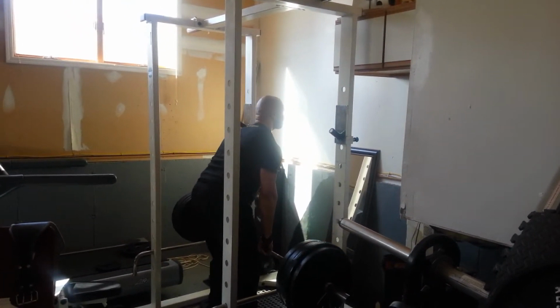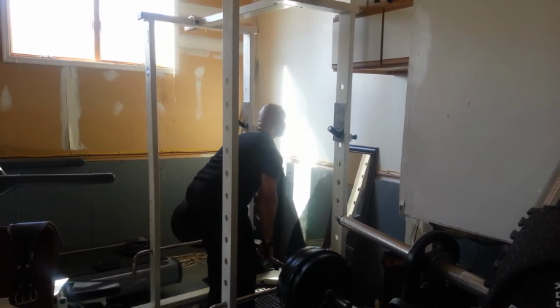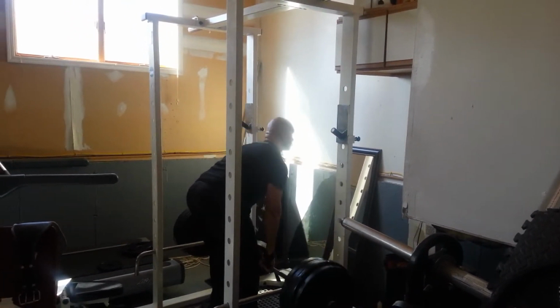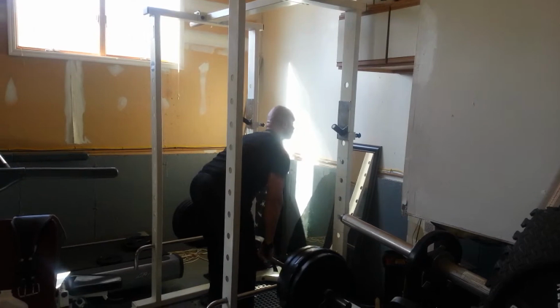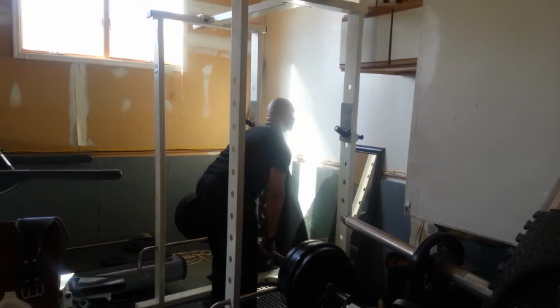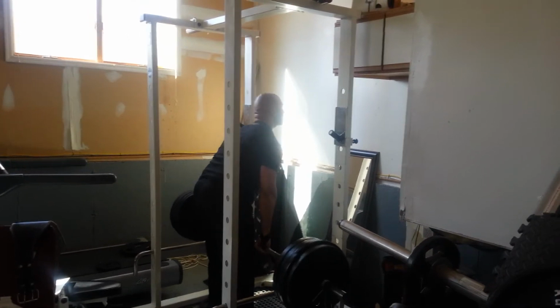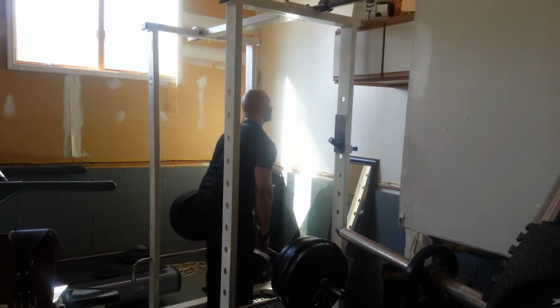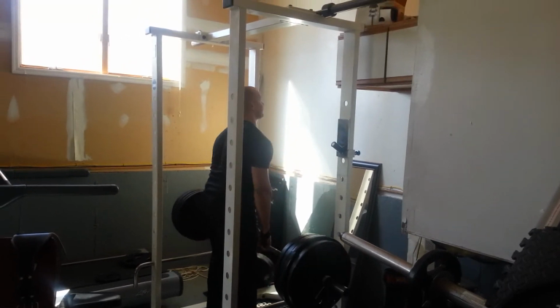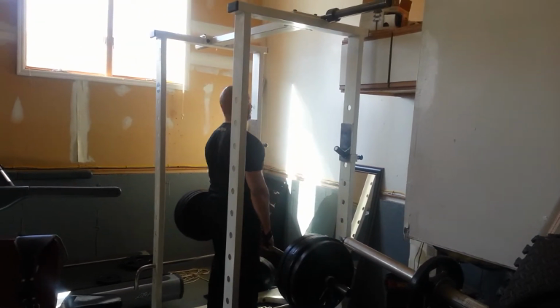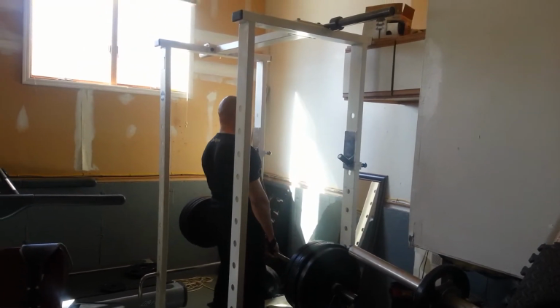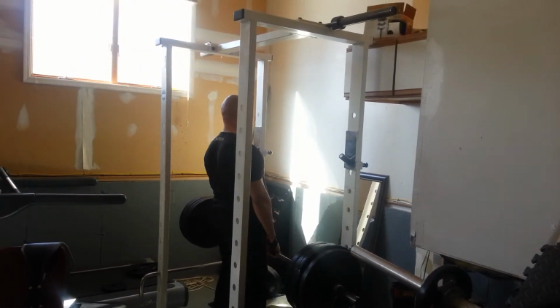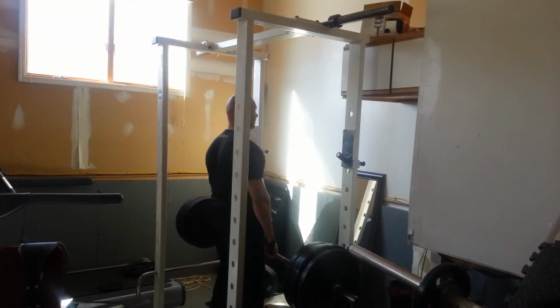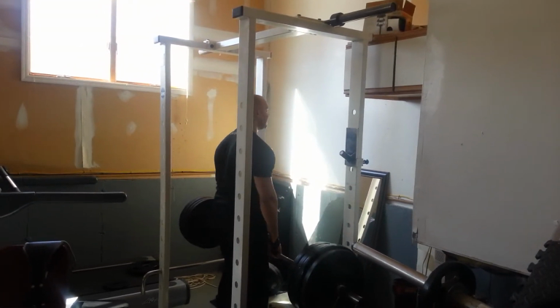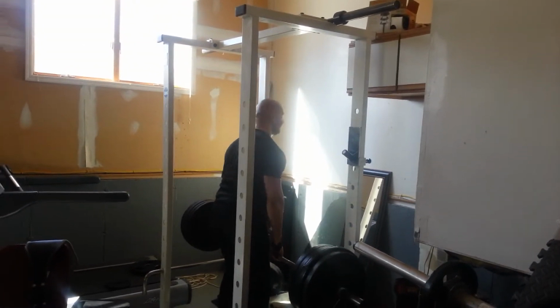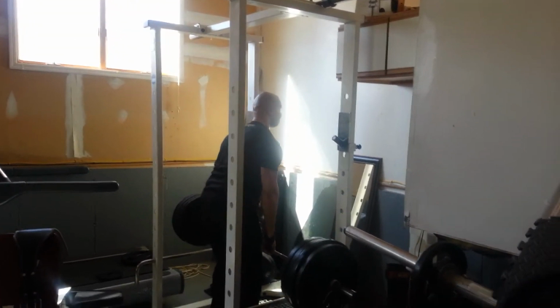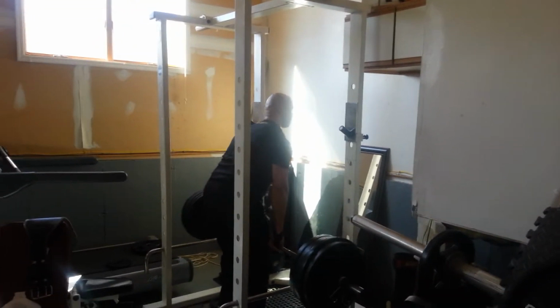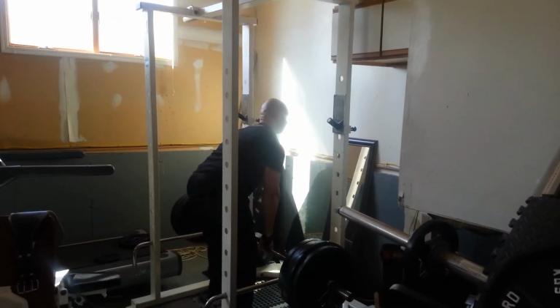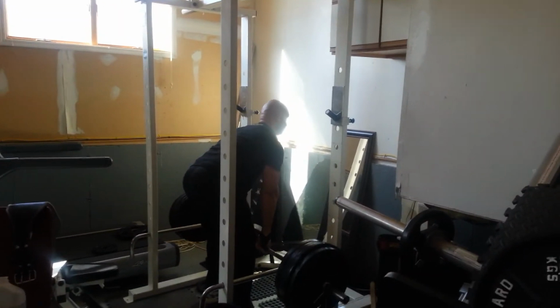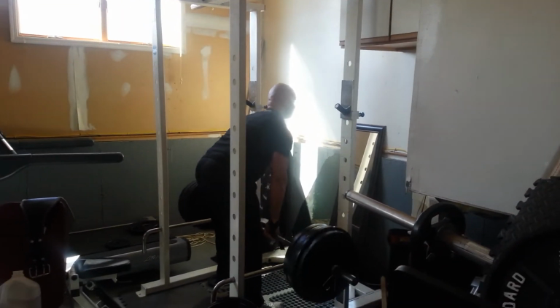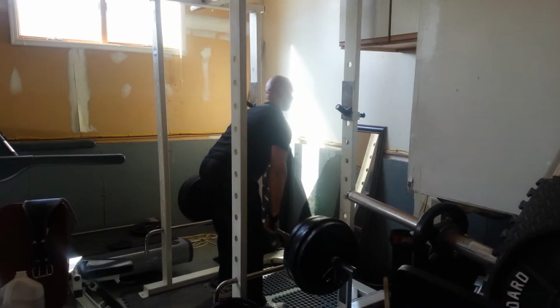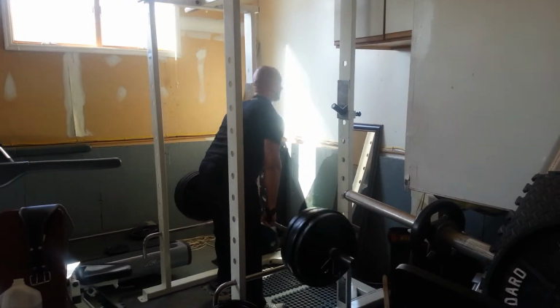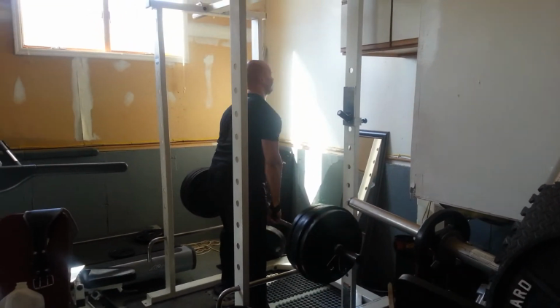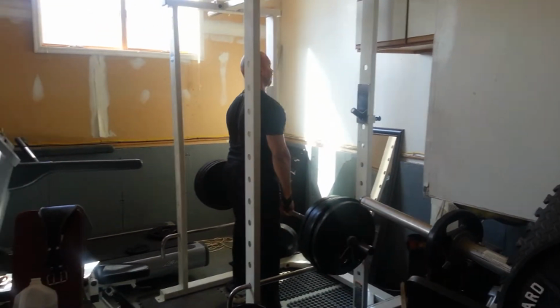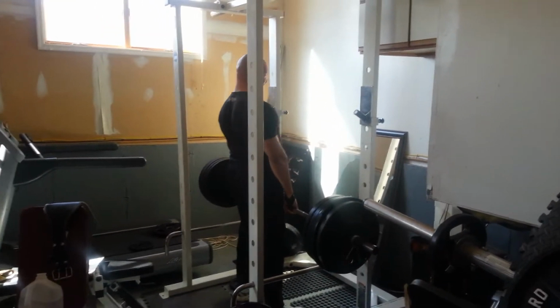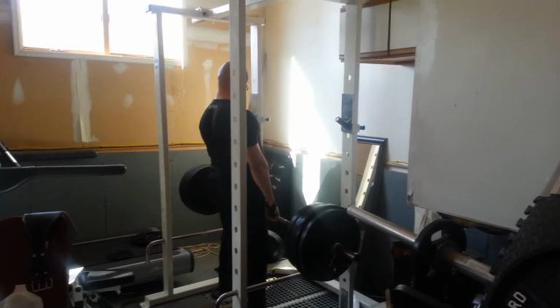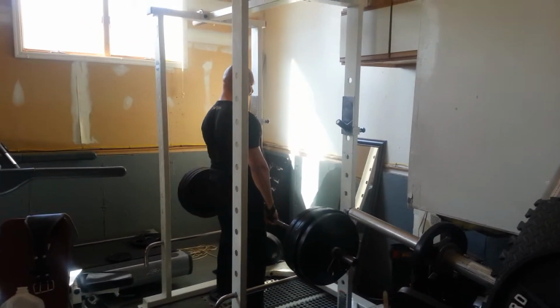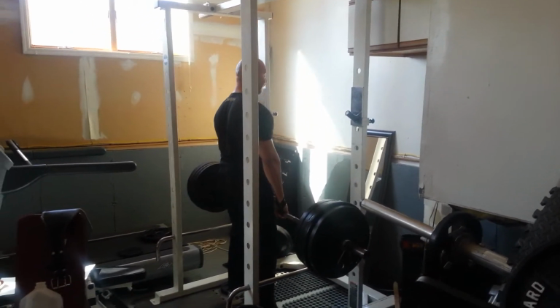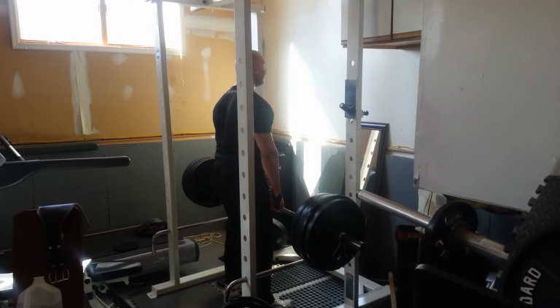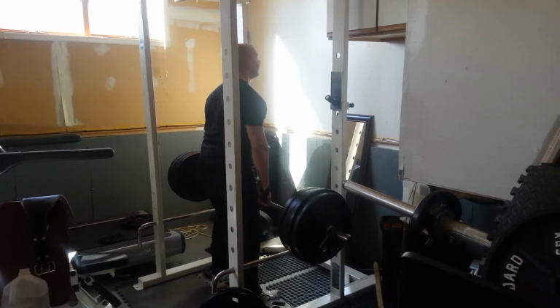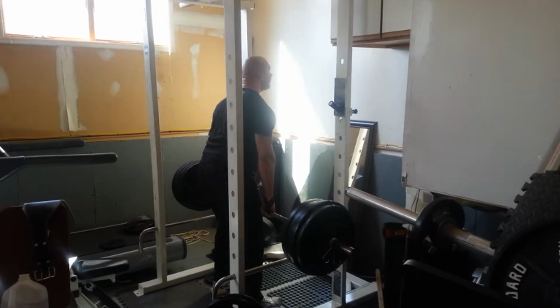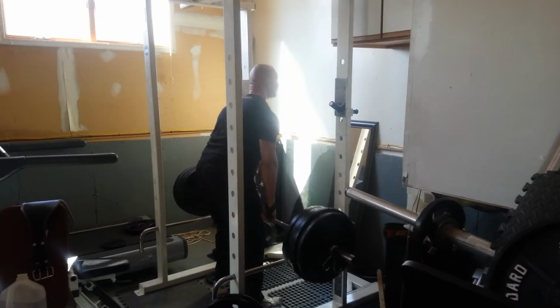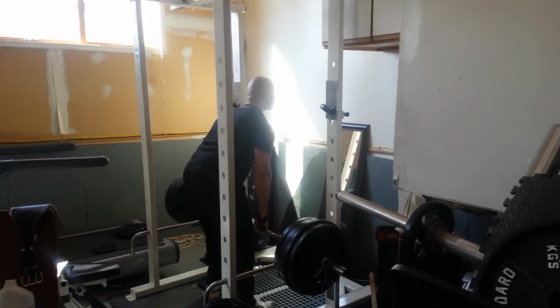Touch and go. There you go. Touch and go. Real strong. Keep your eyes up.